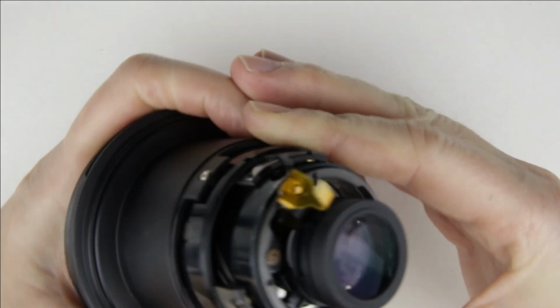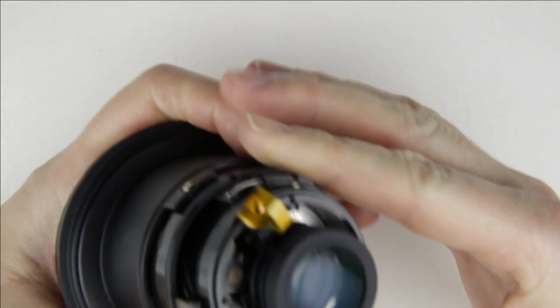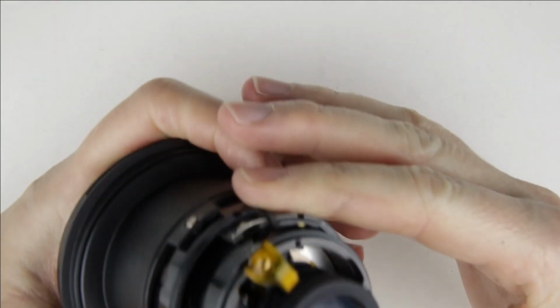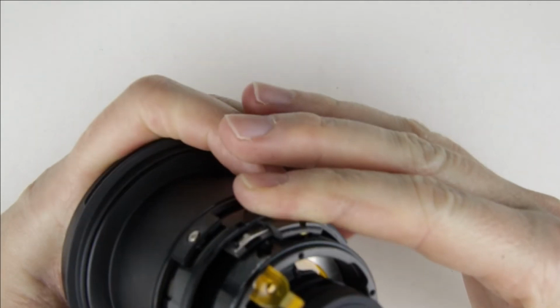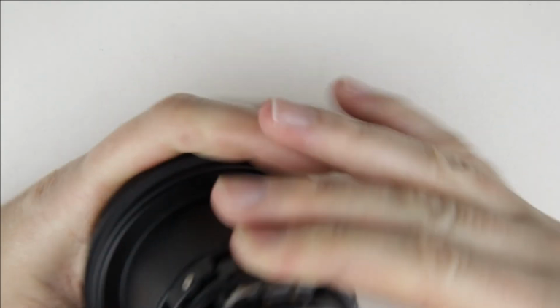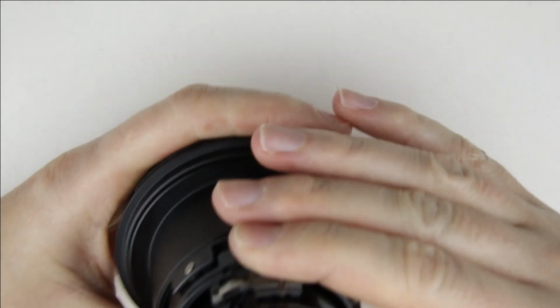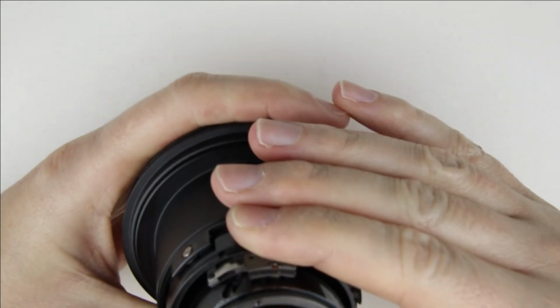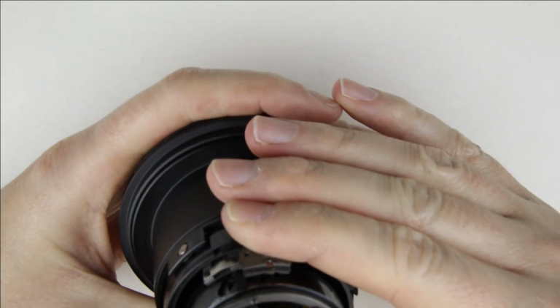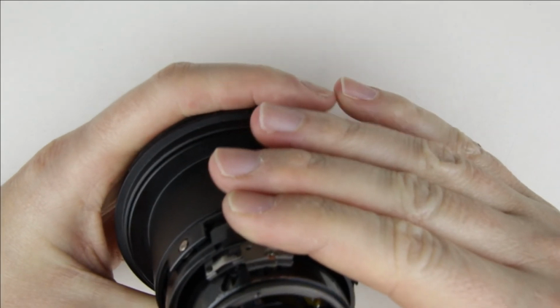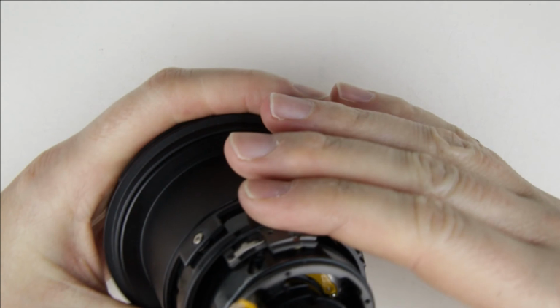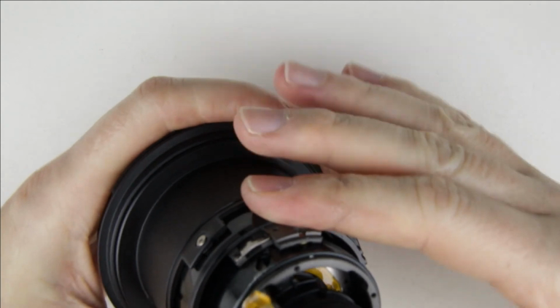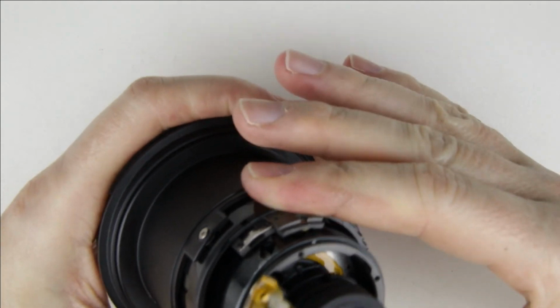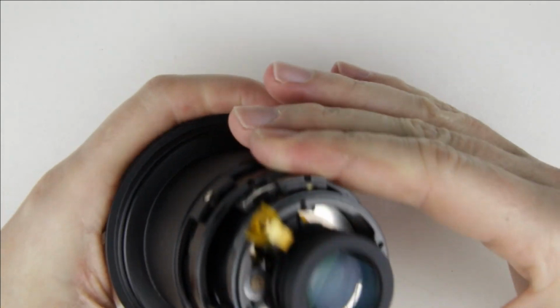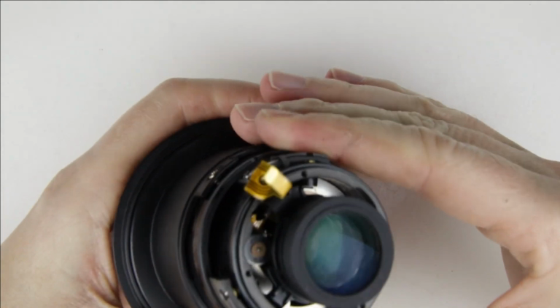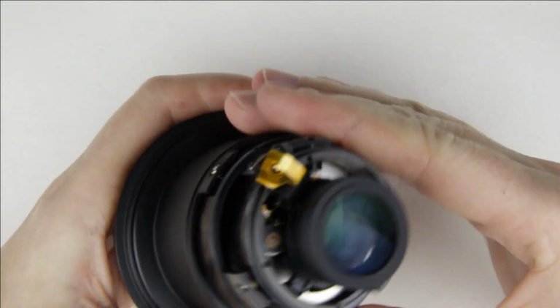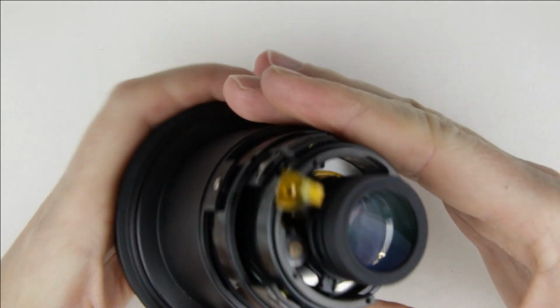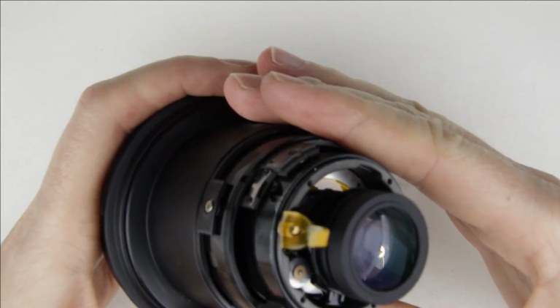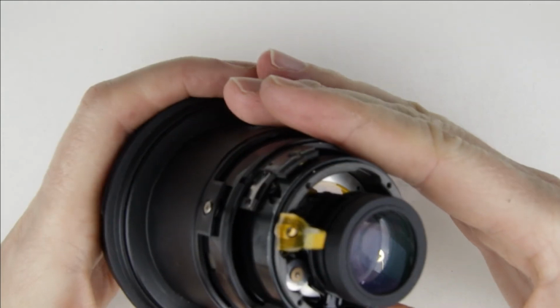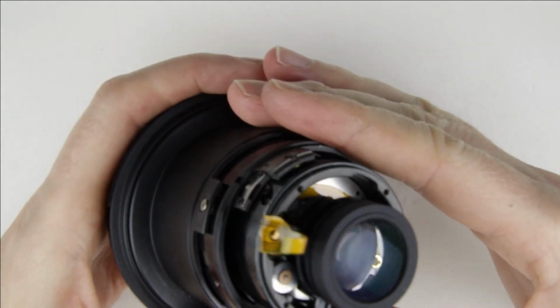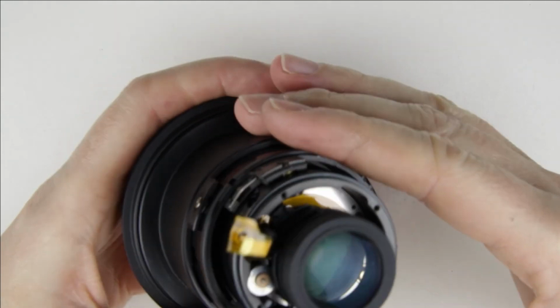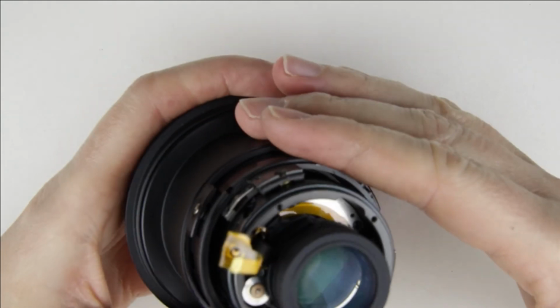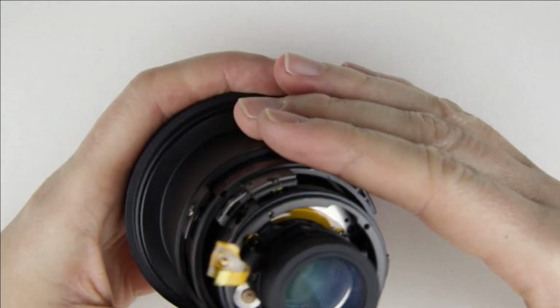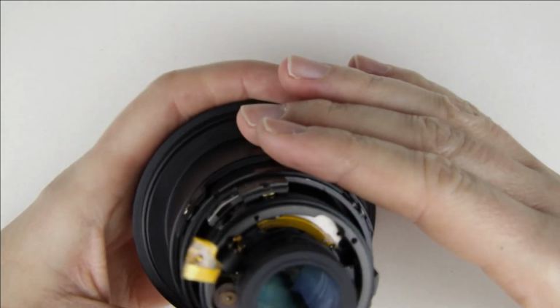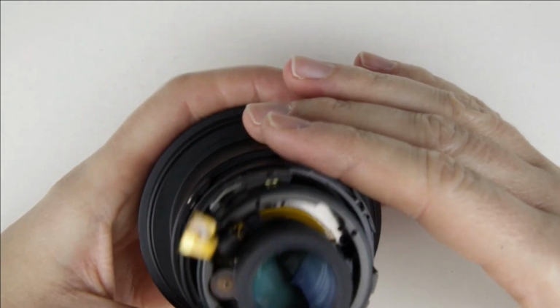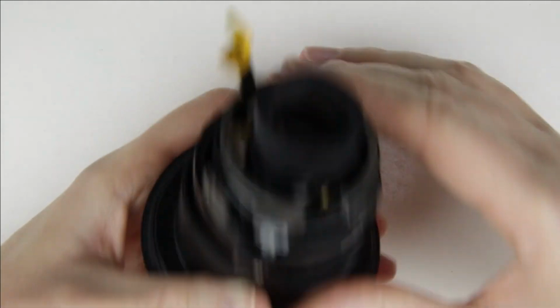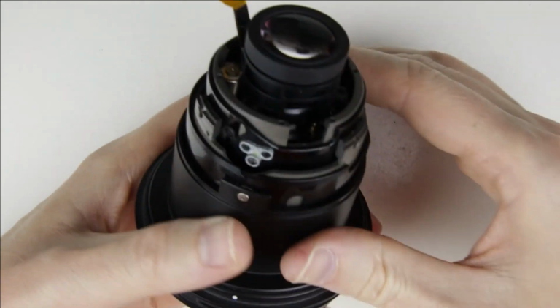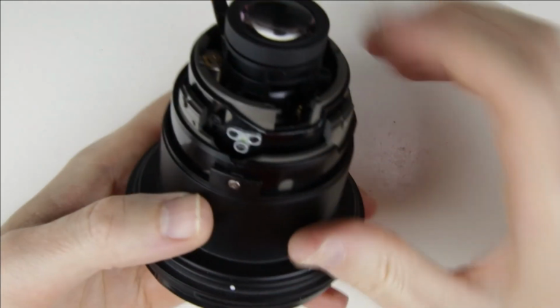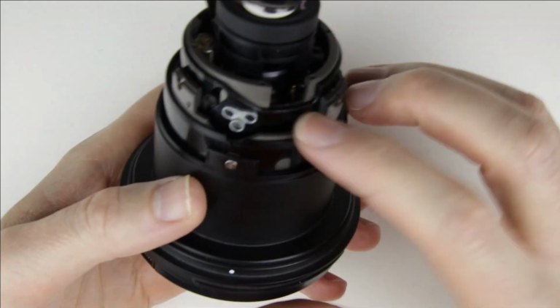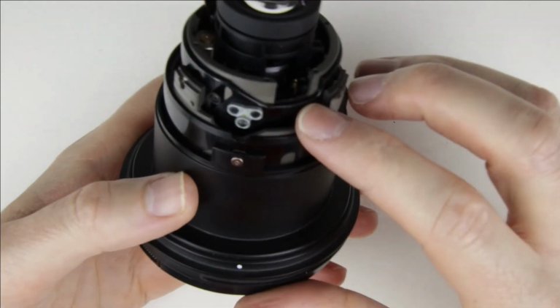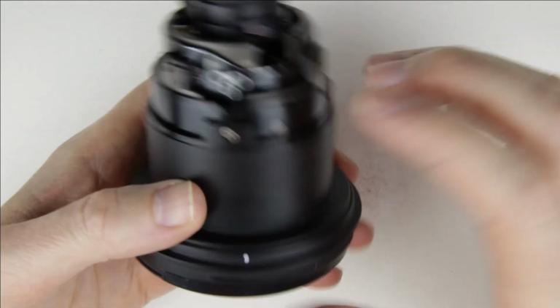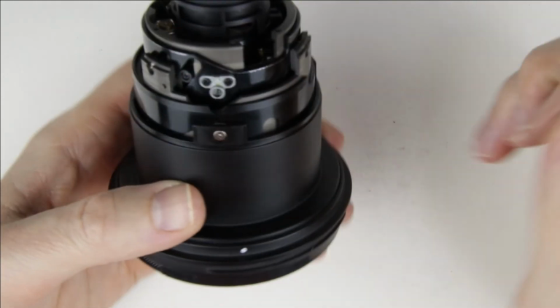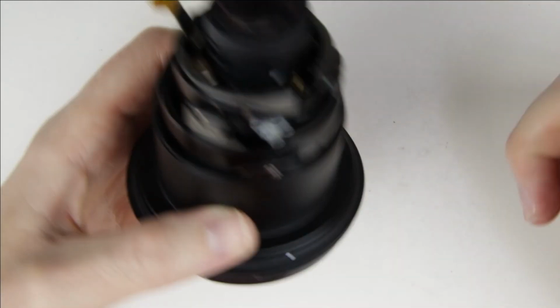We finished repairing the lens. Join me in the next video where I show you how to assemble the lens. Link in the description below.